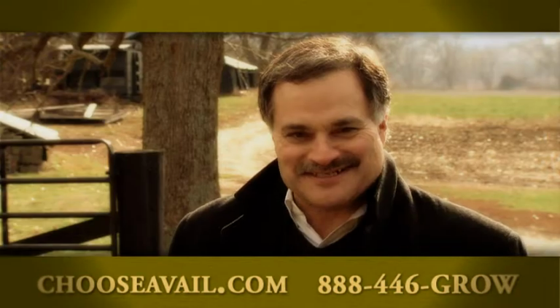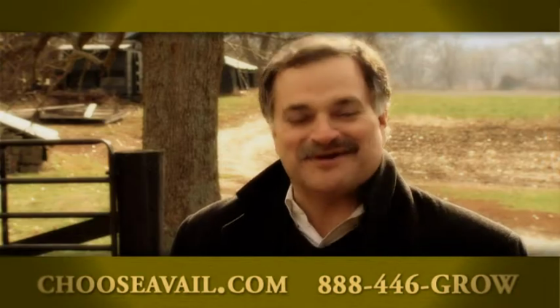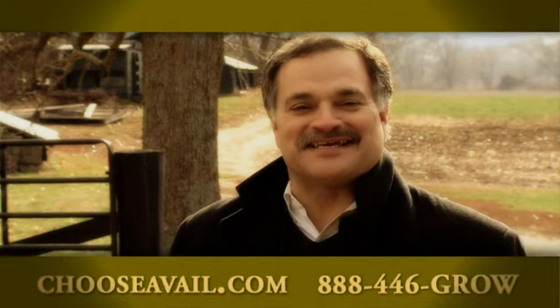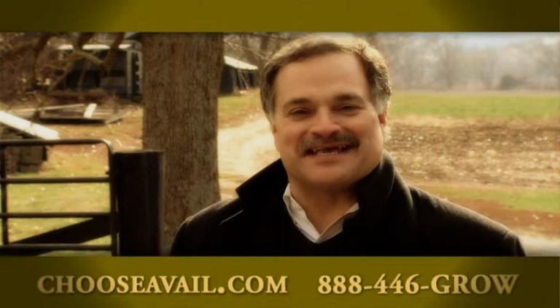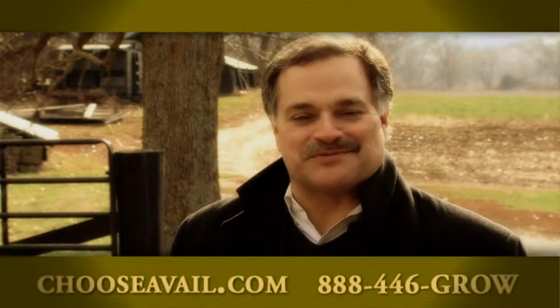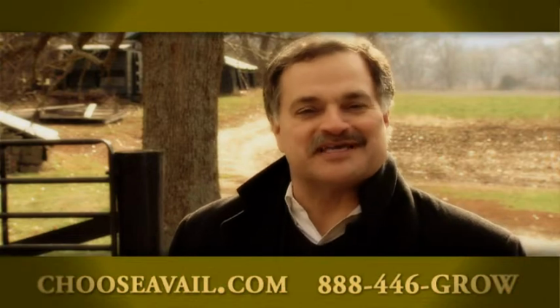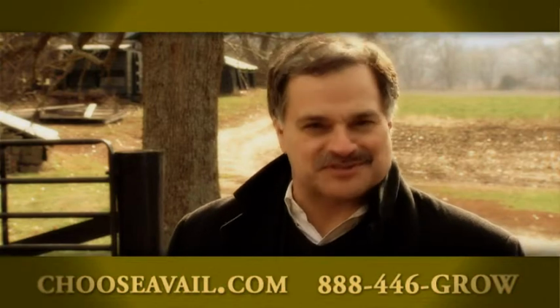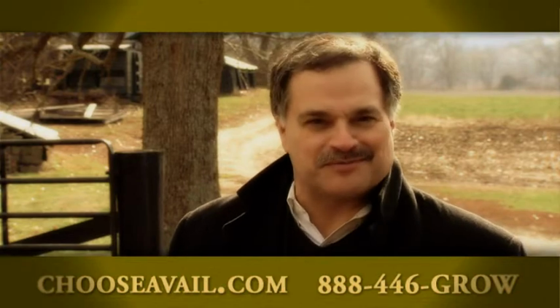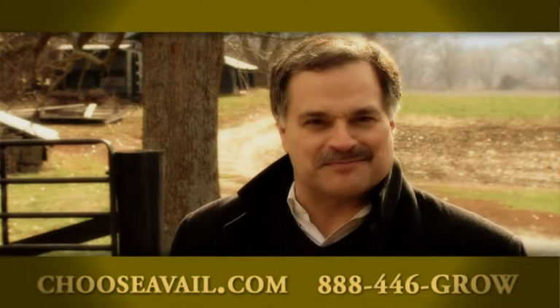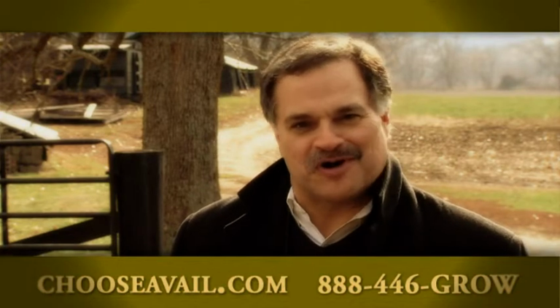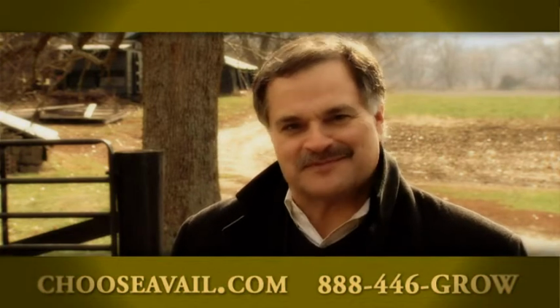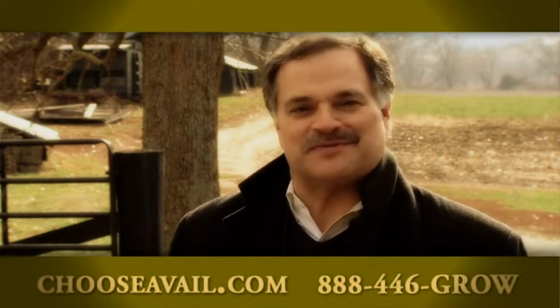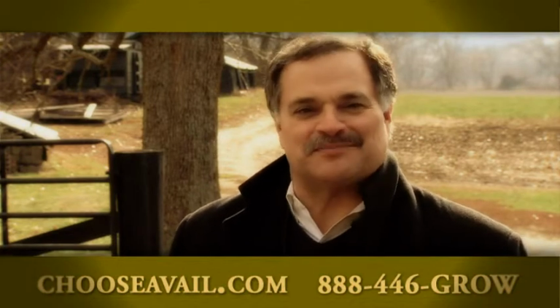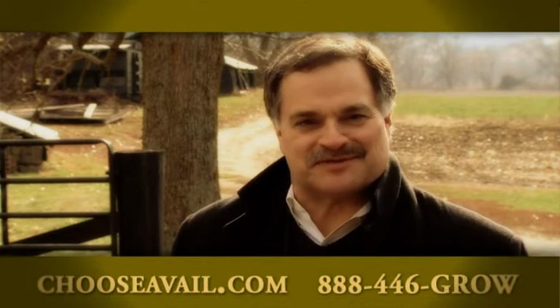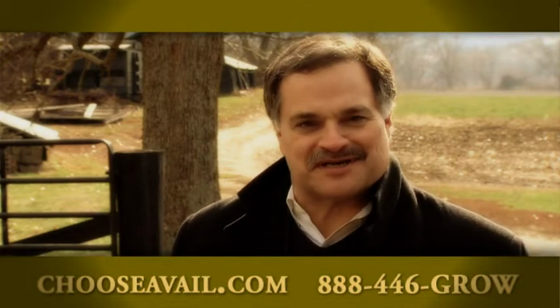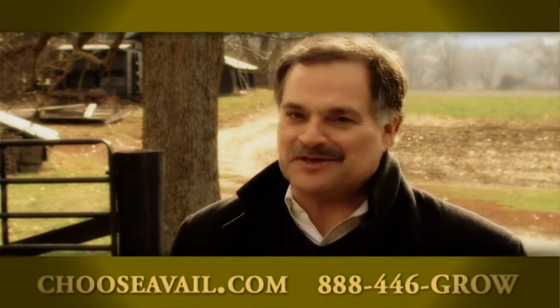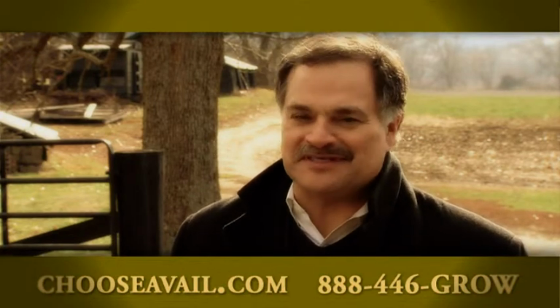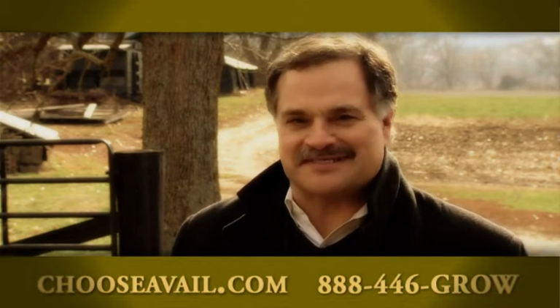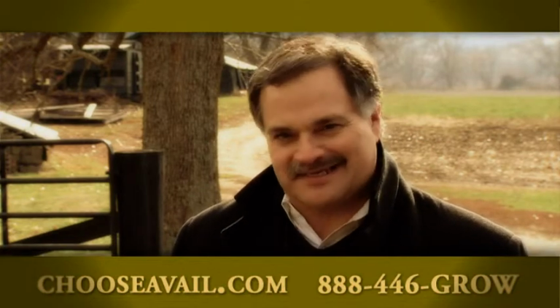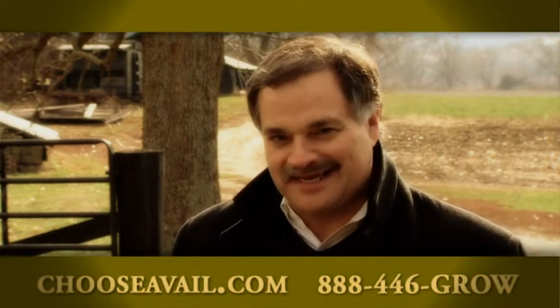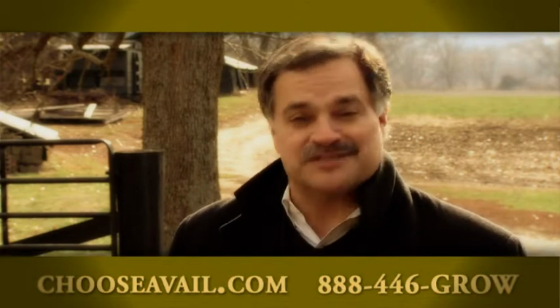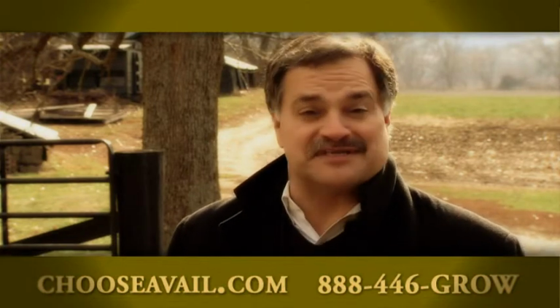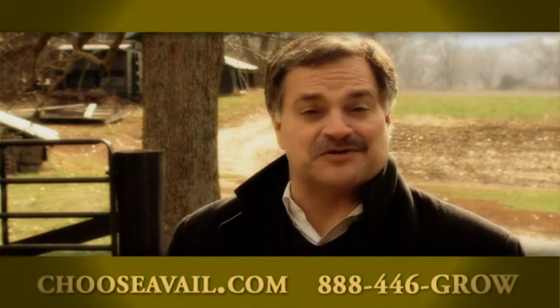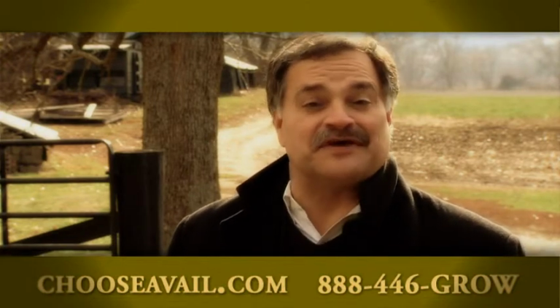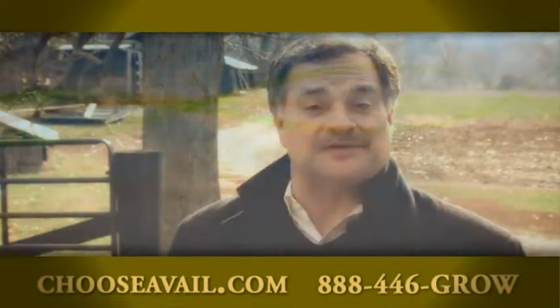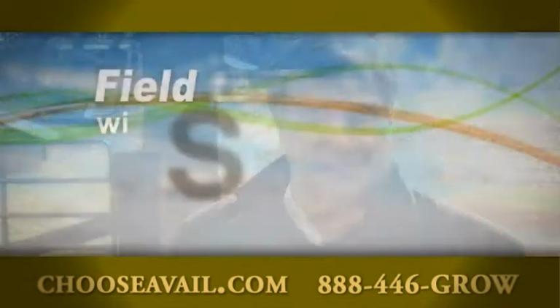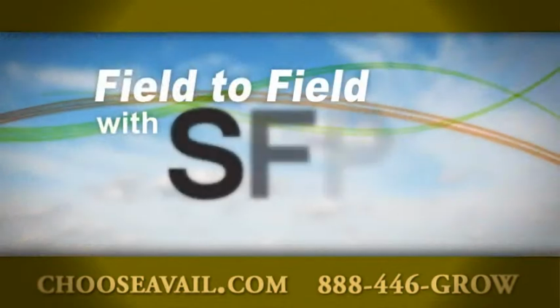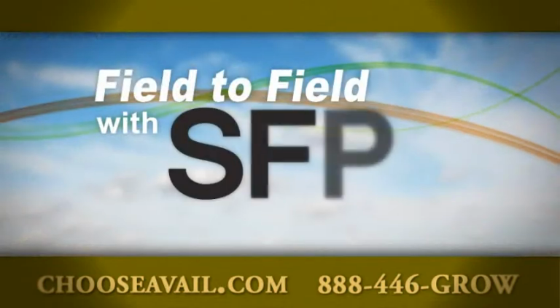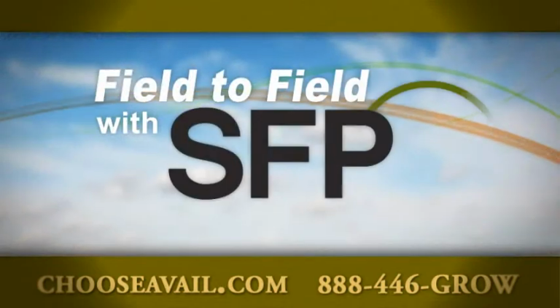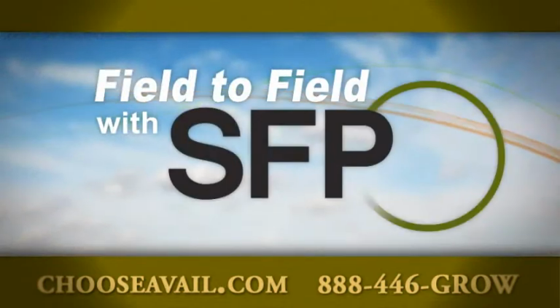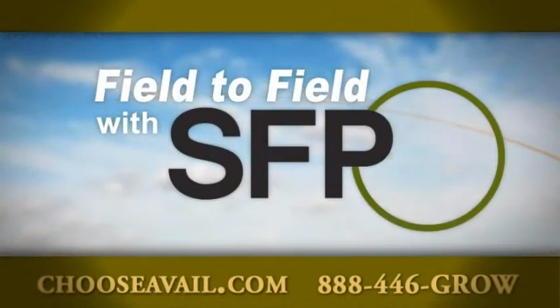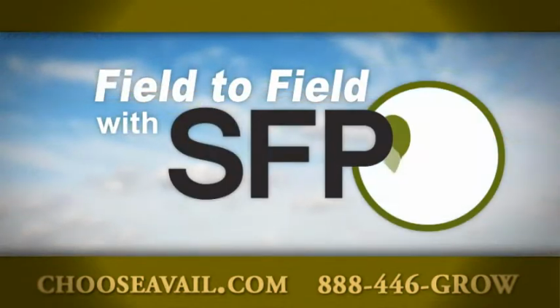Join us again next week as we'll share with you more from the Swinke Brothers here in Union, Kentucky, as we take you field to field with SFP.